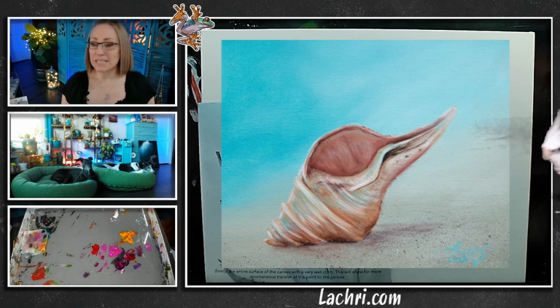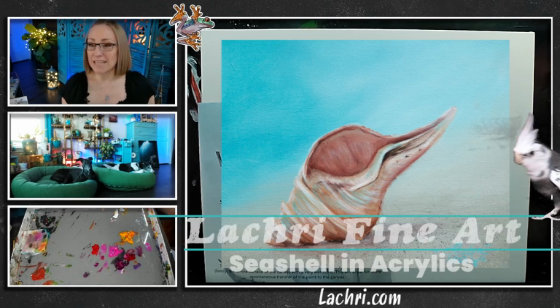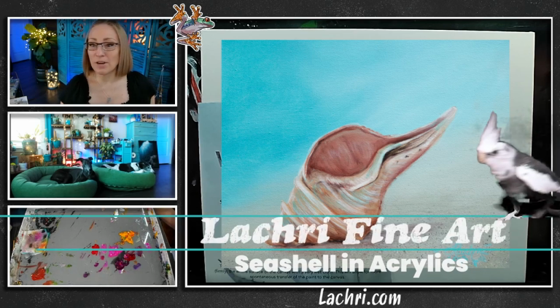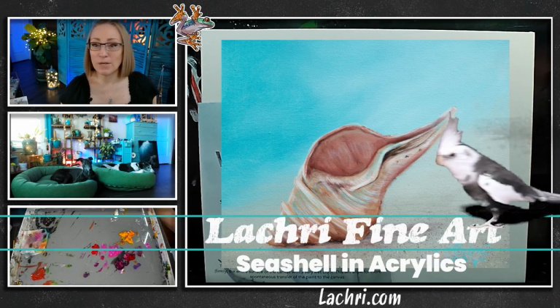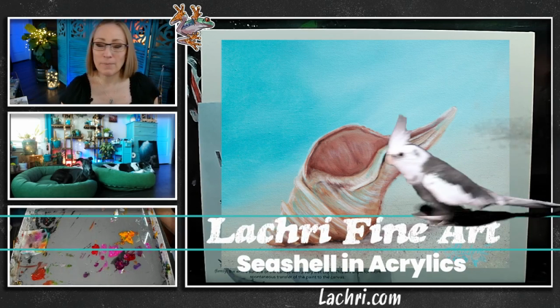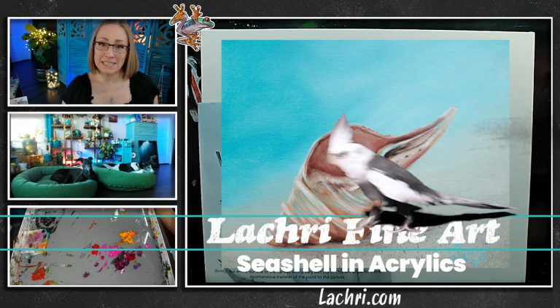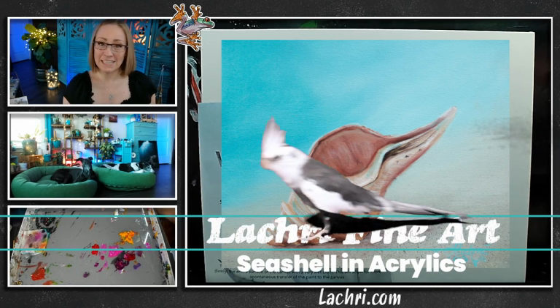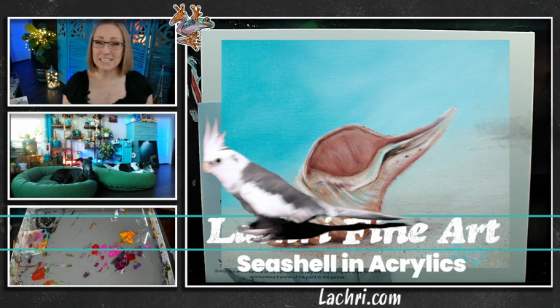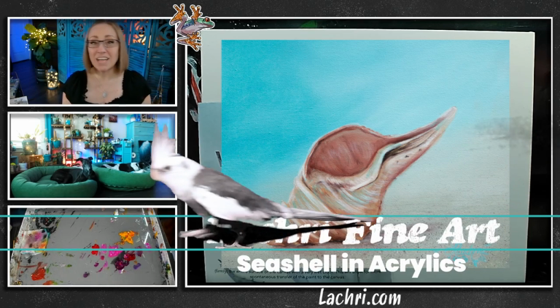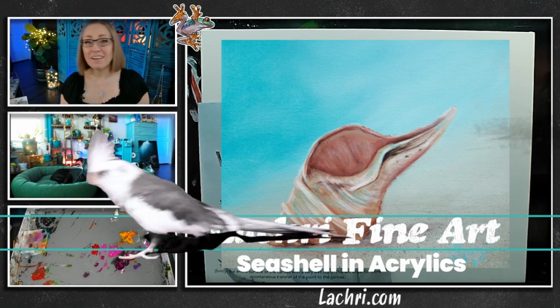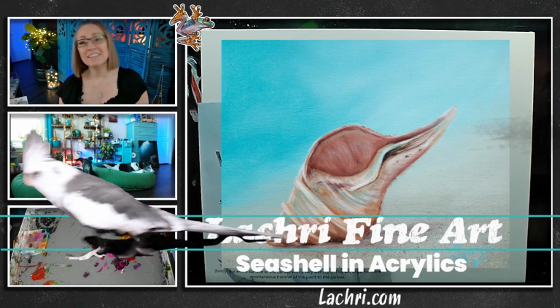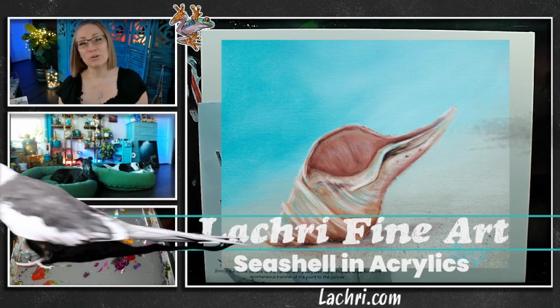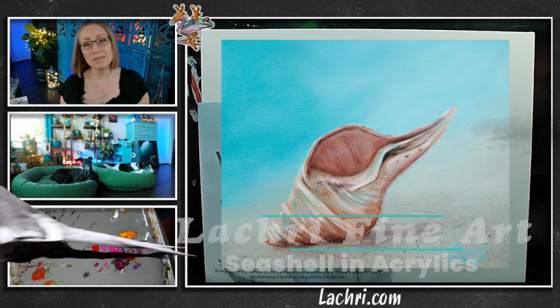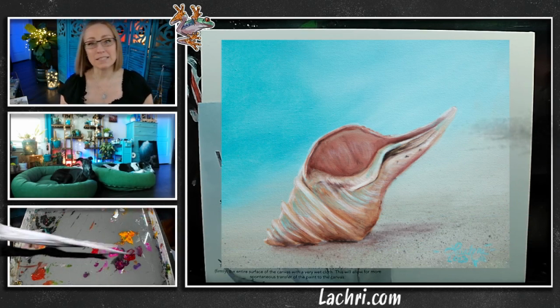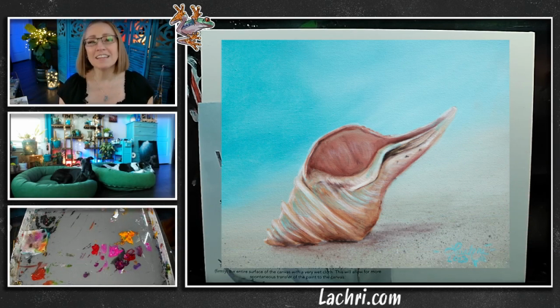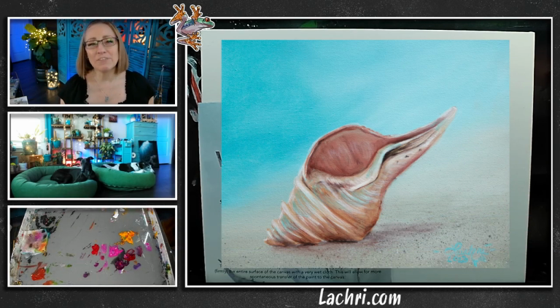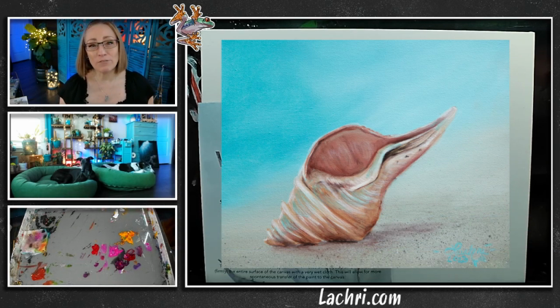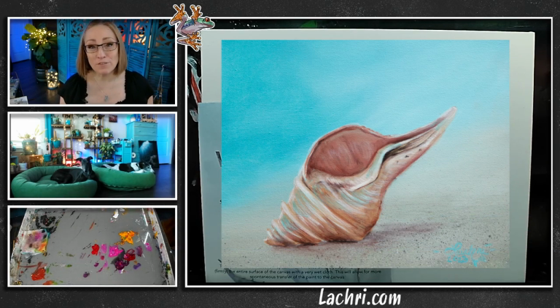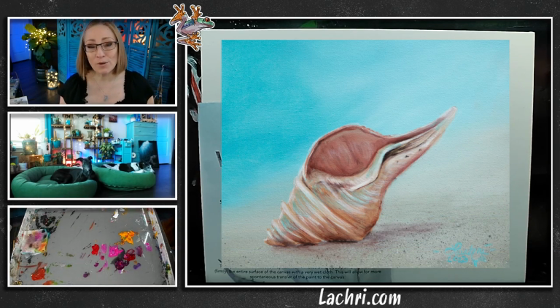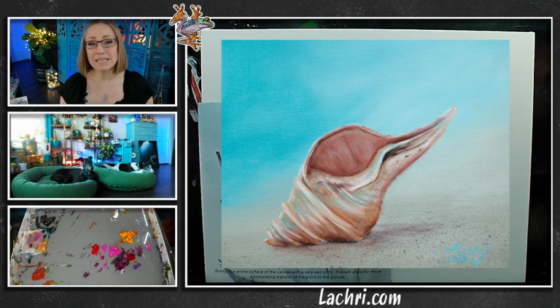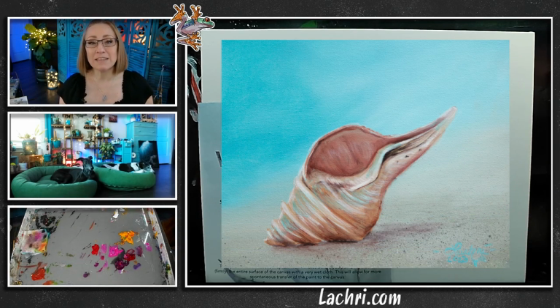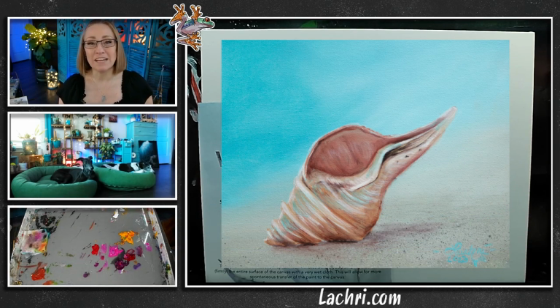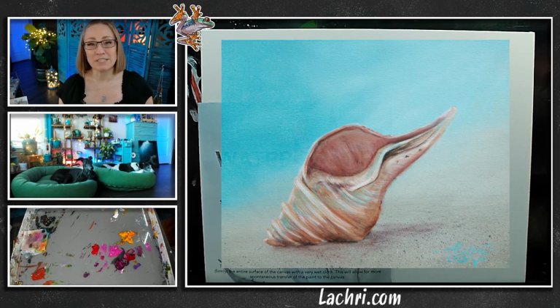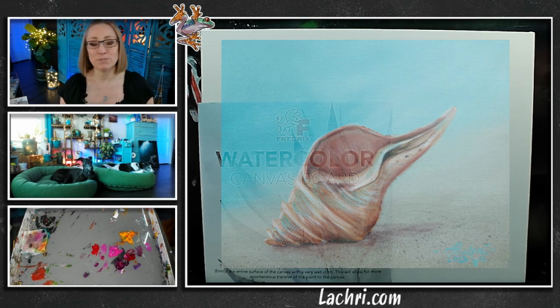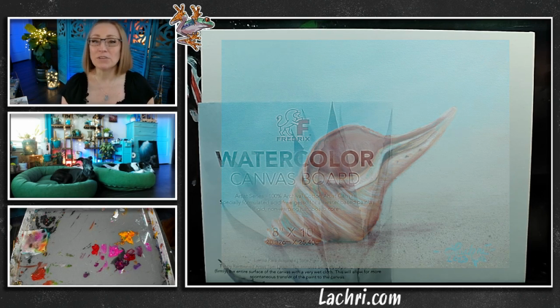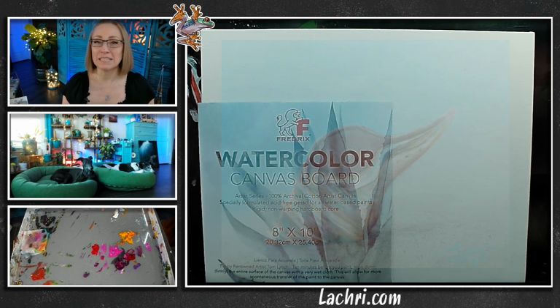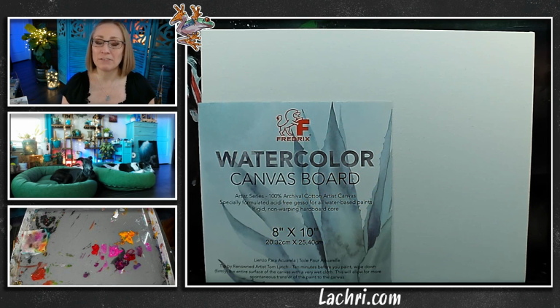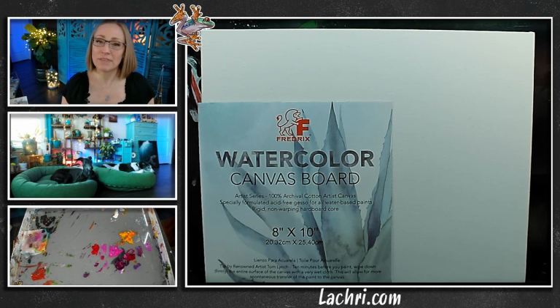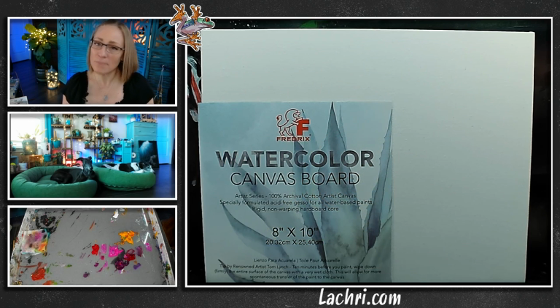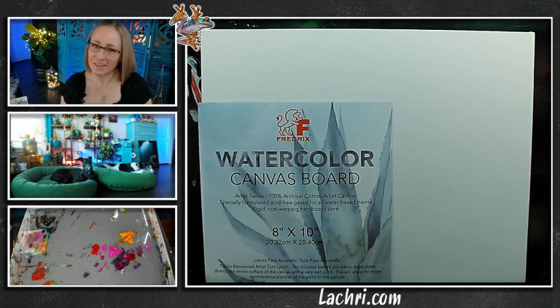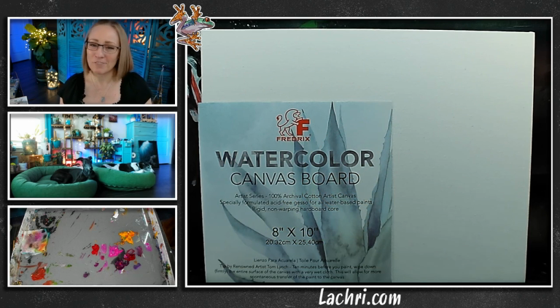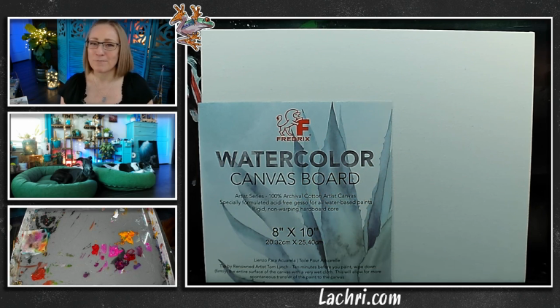Today we are going to be painting a seashell in acrylics. The link for the reference photo is in the video description. You can download that and paint along with me.